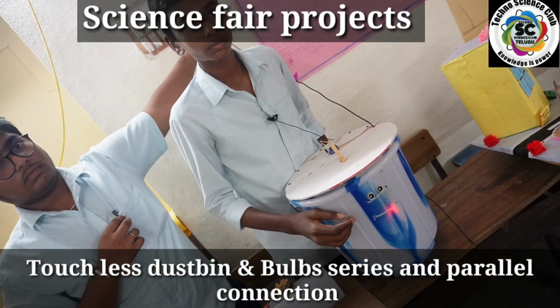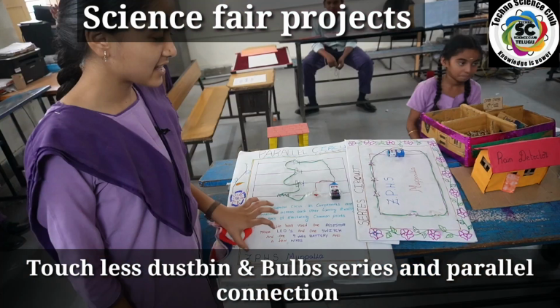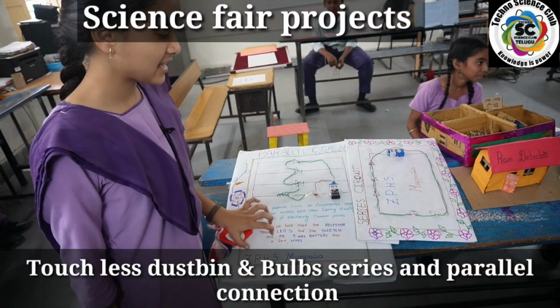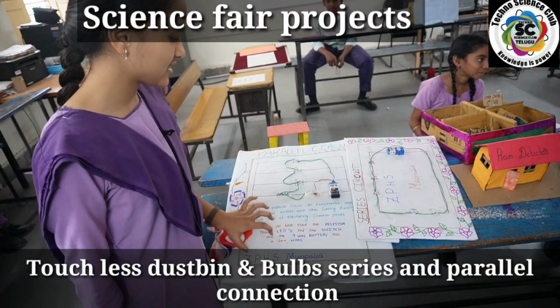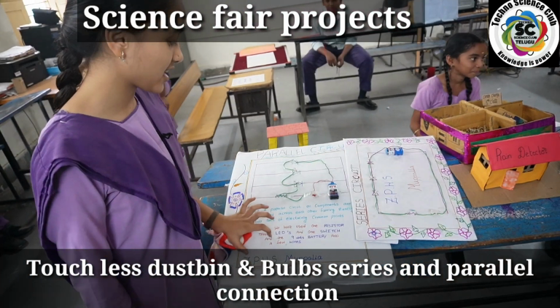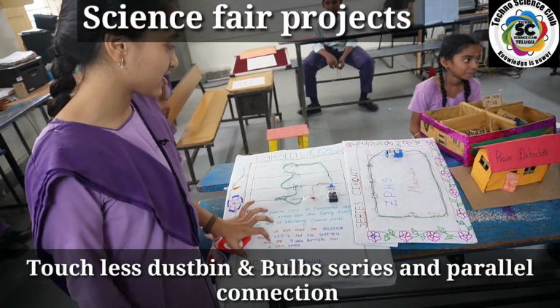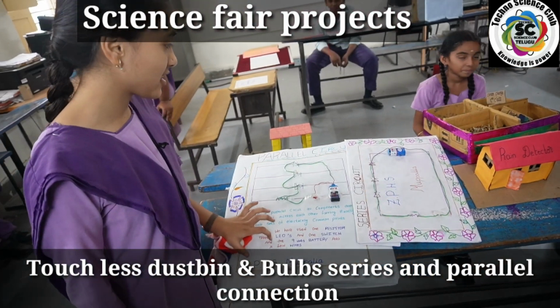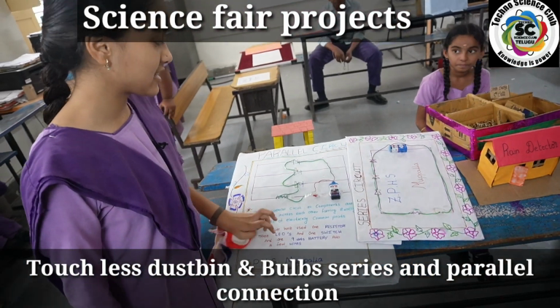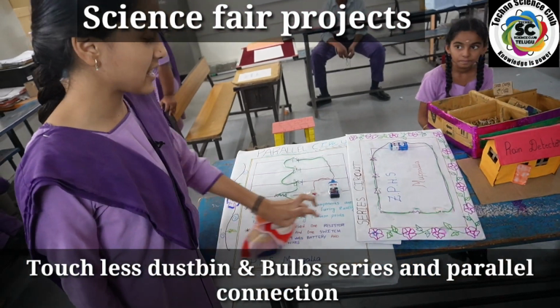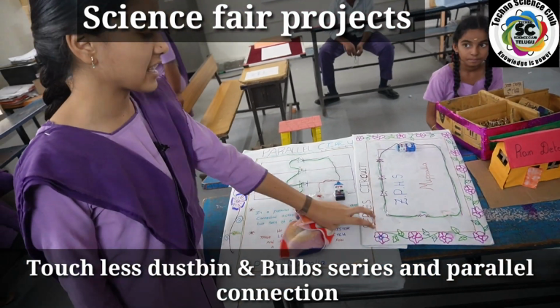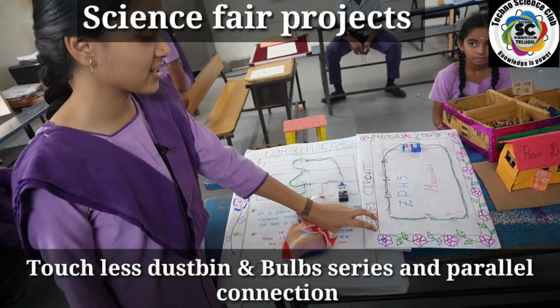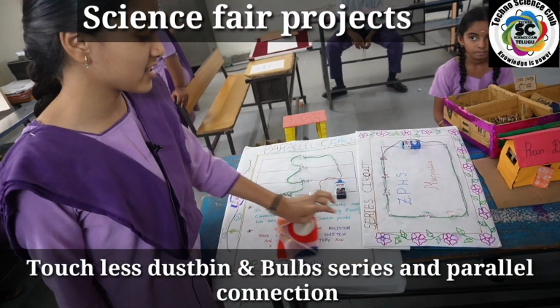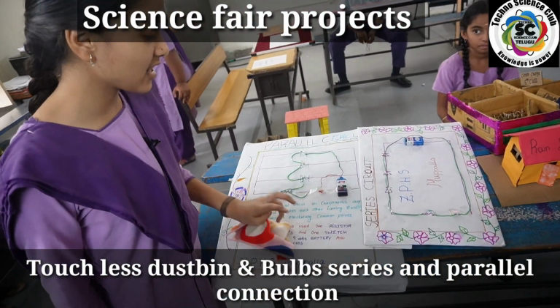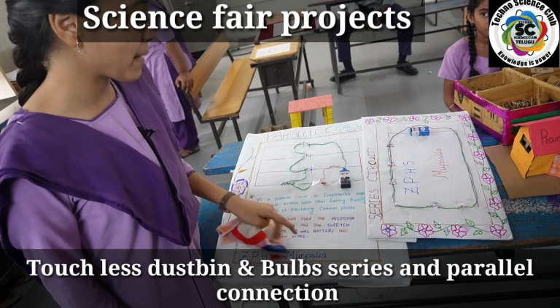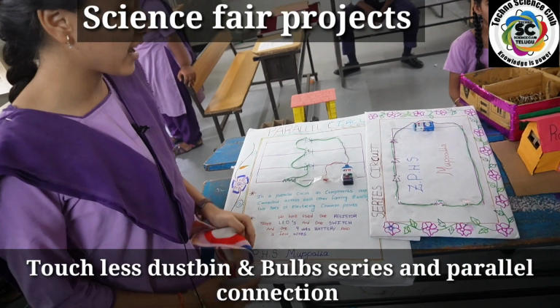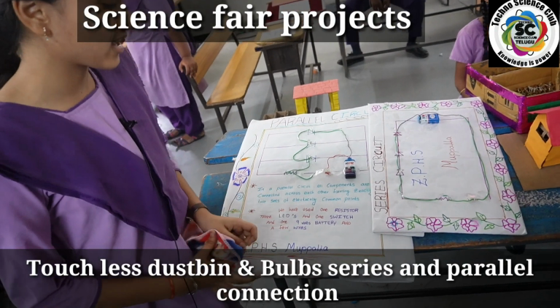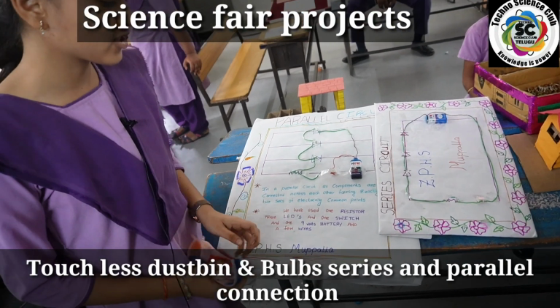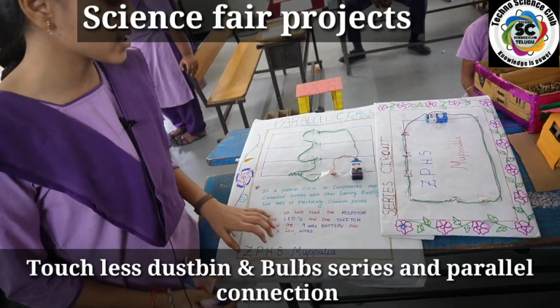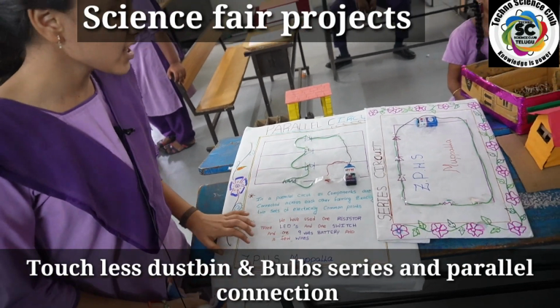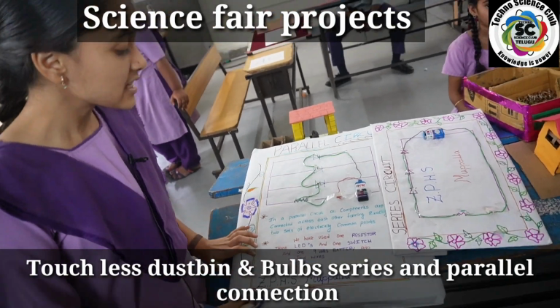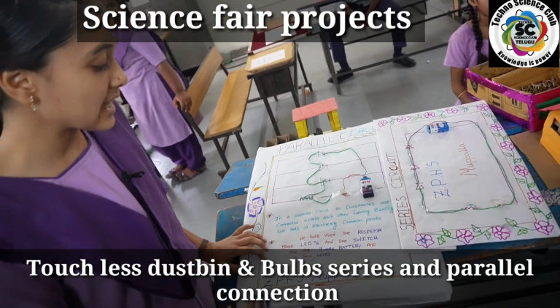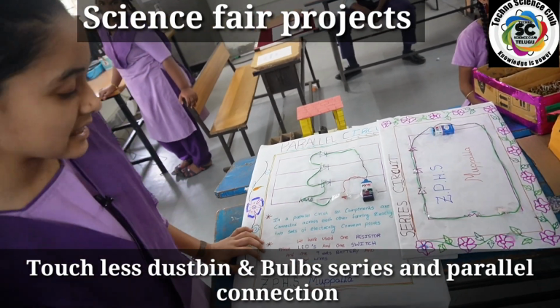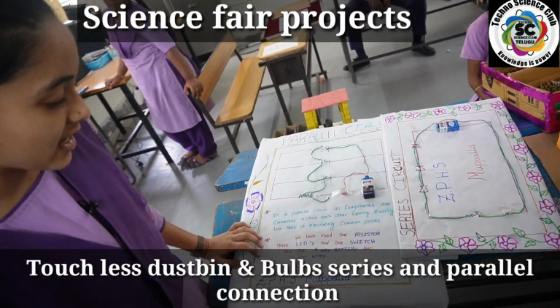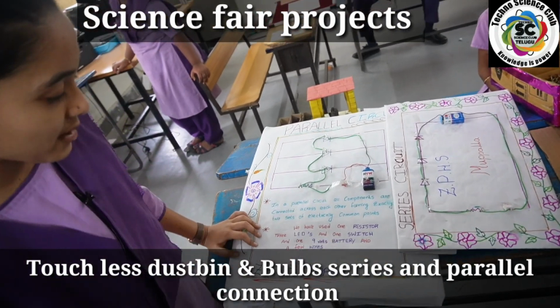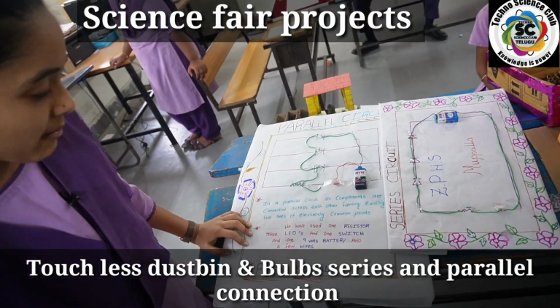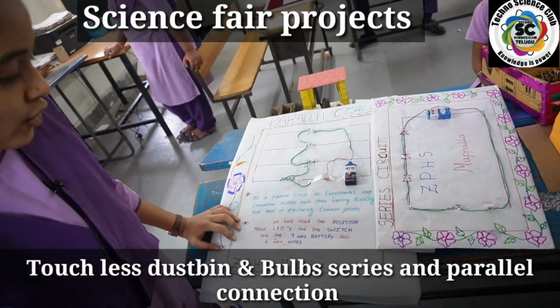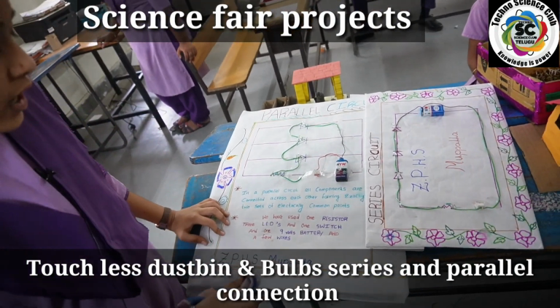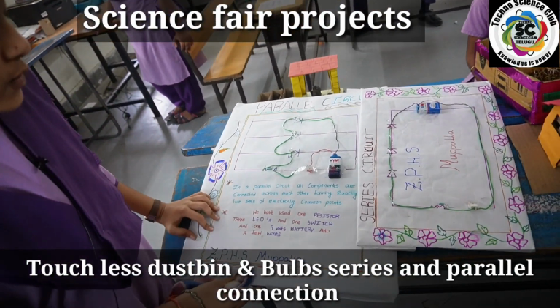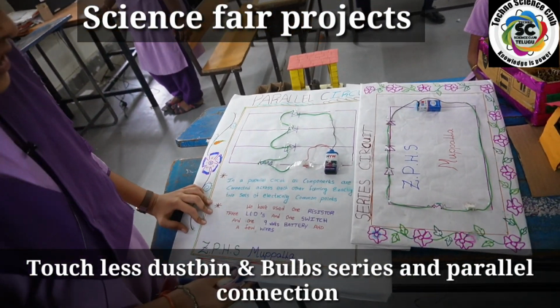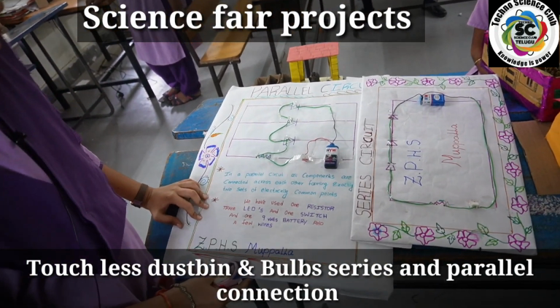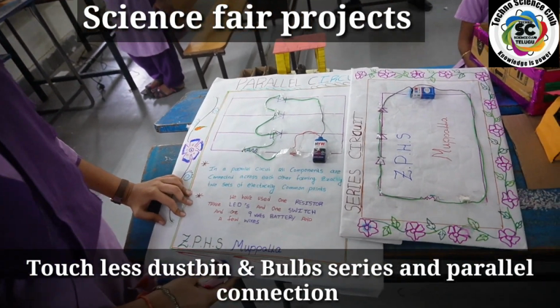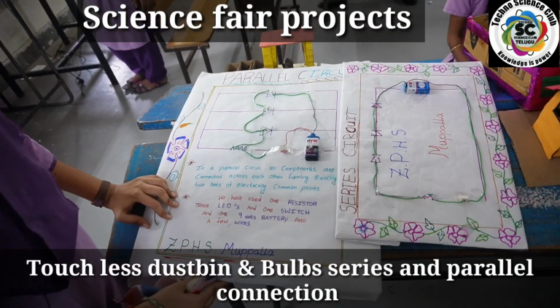This is a series connection sir. This is a parallel connection sir. Series connection is used in houses and mobiles.